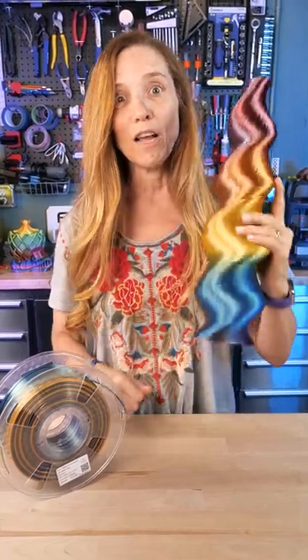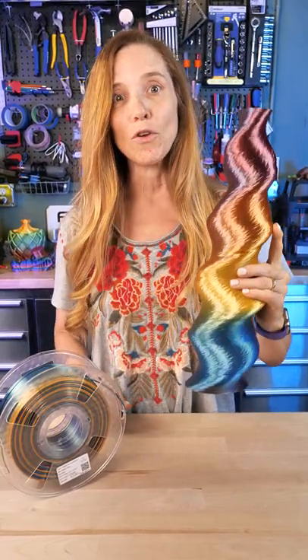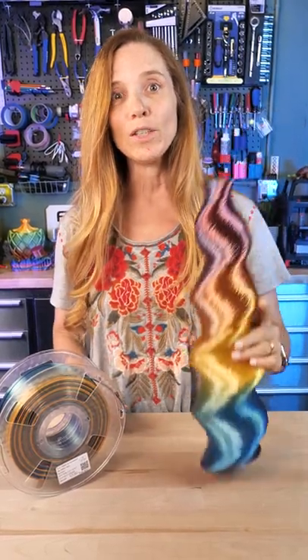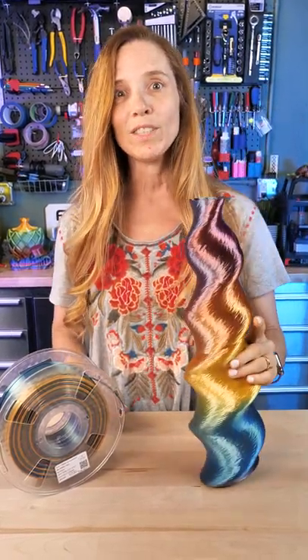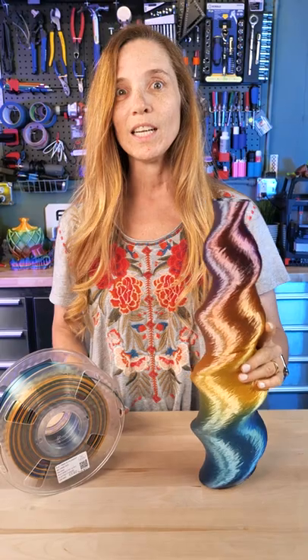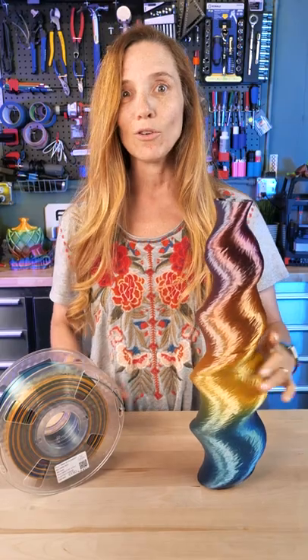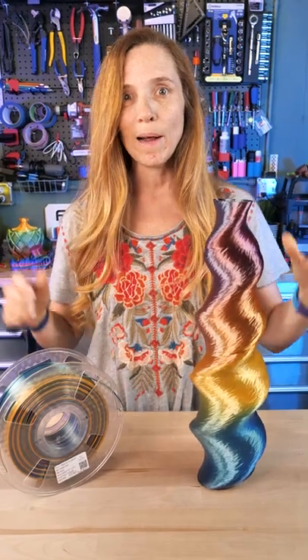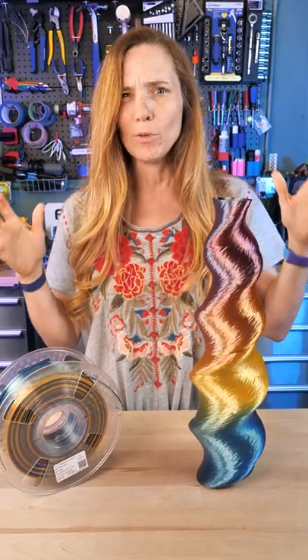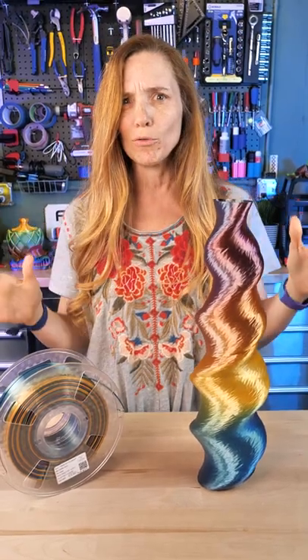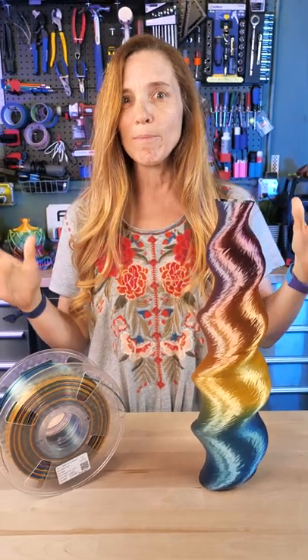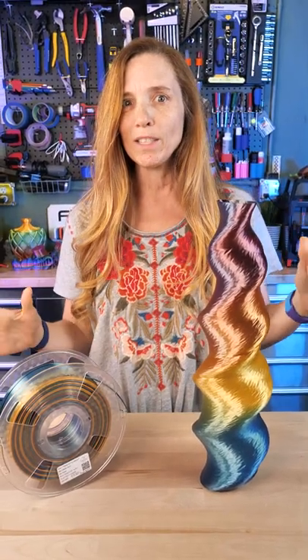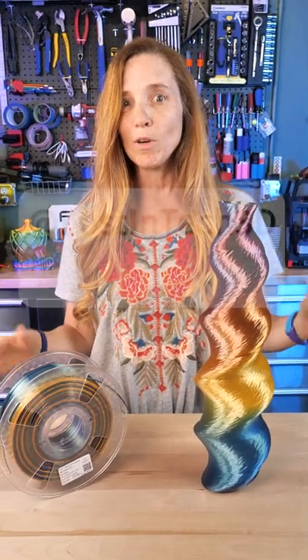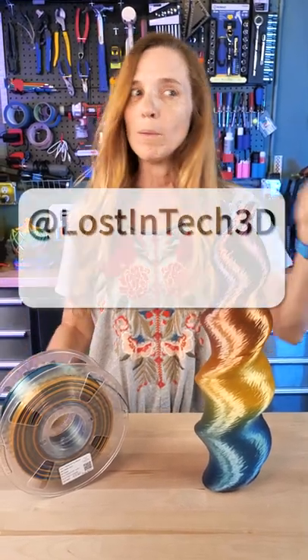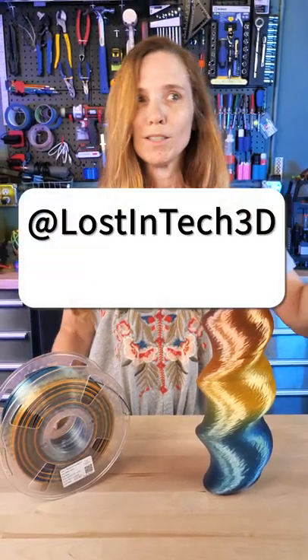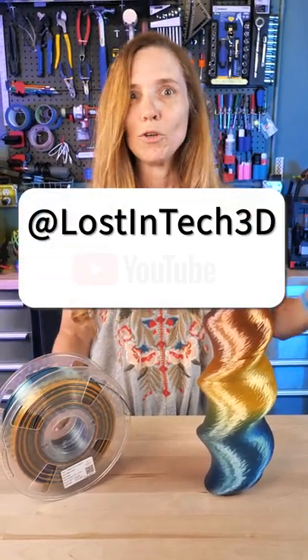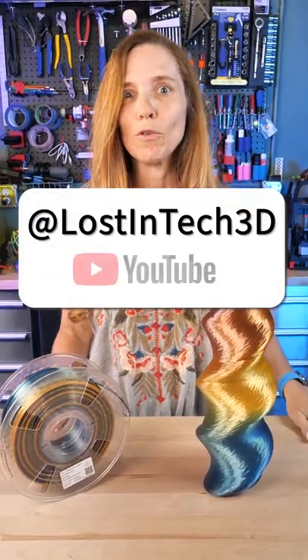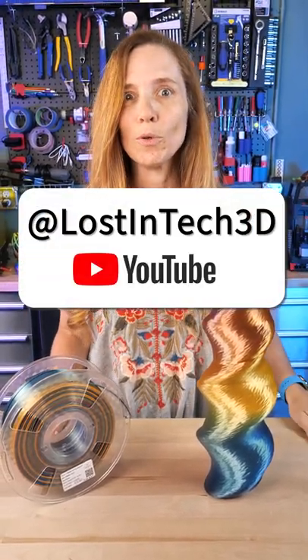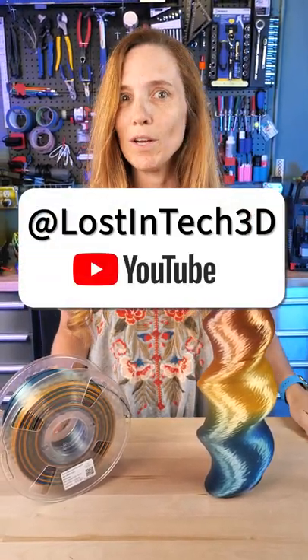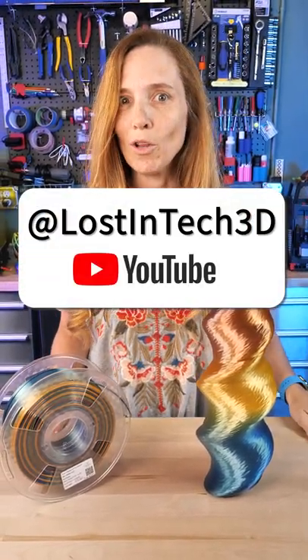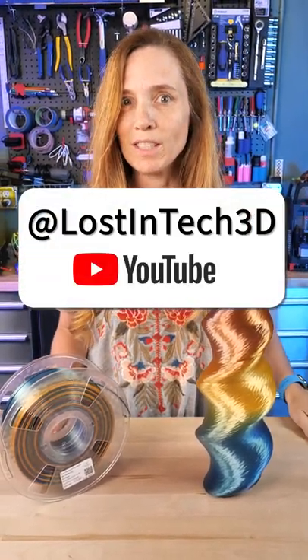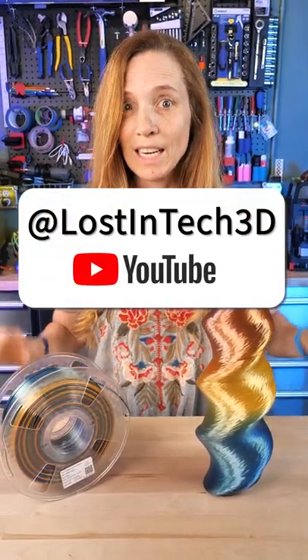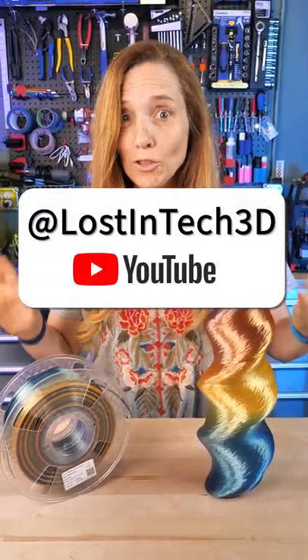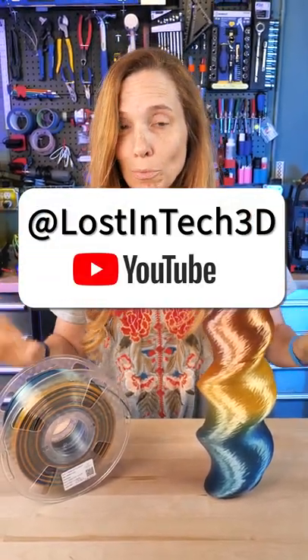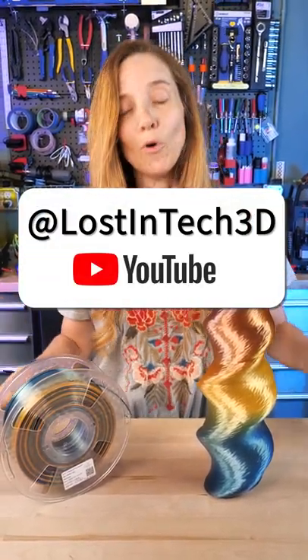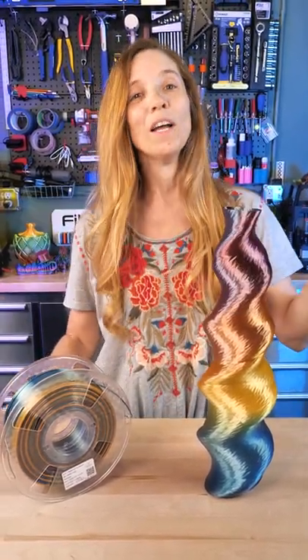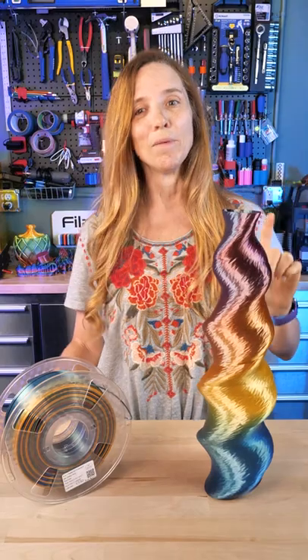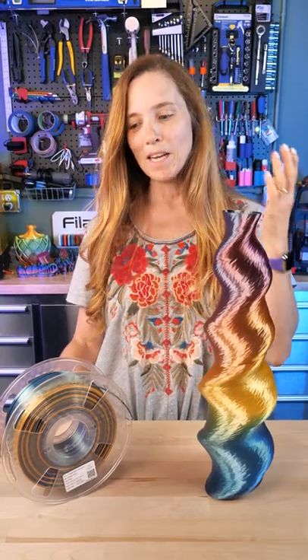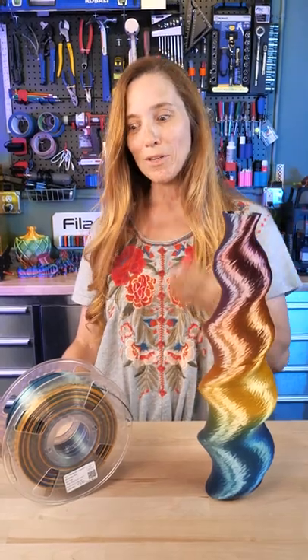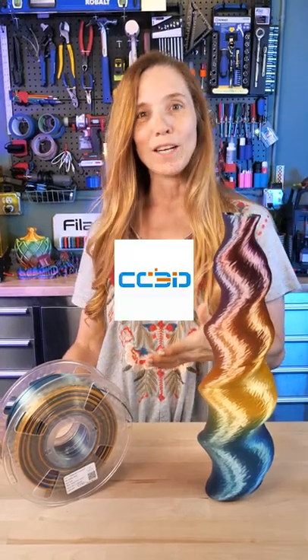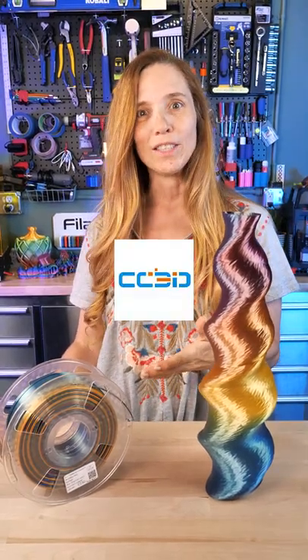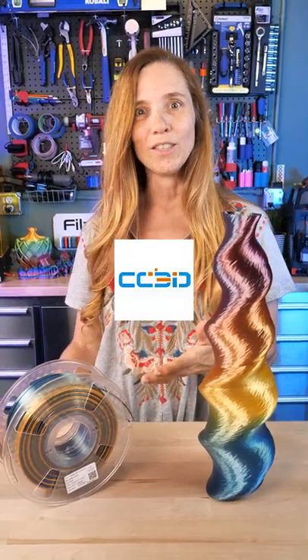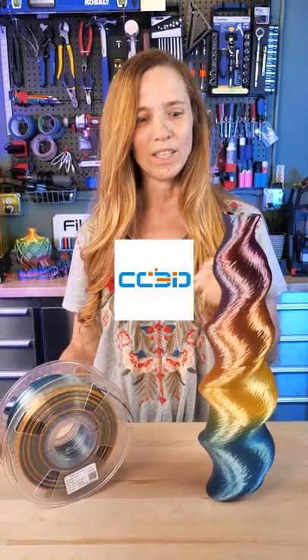If you're interested in learning about how to do extreme vase mode, I'm going to send you over to a video with Lost in Tech — it's super cool. In the meantime, check out CC3D. So pretty.